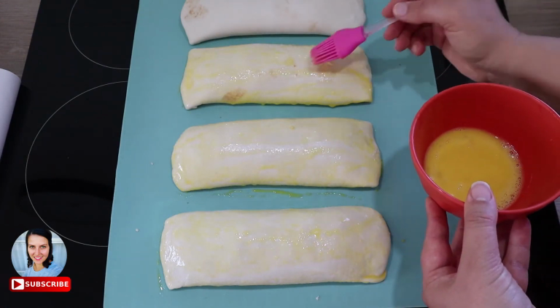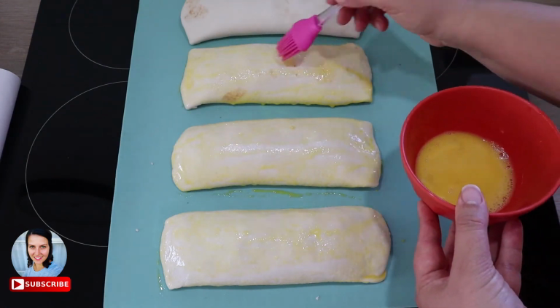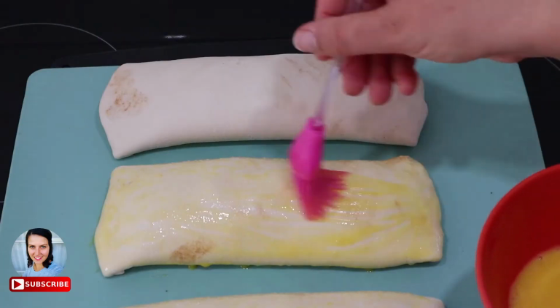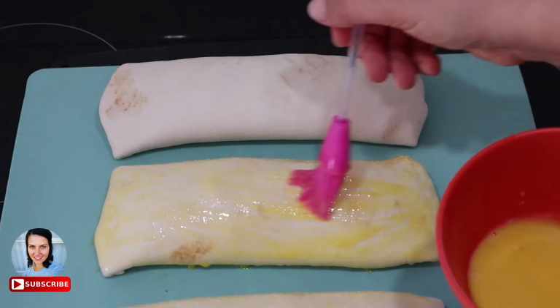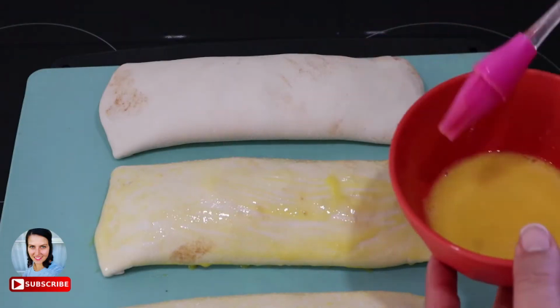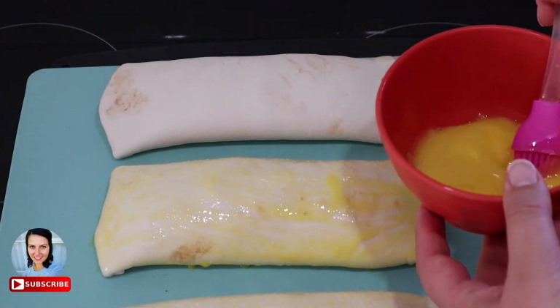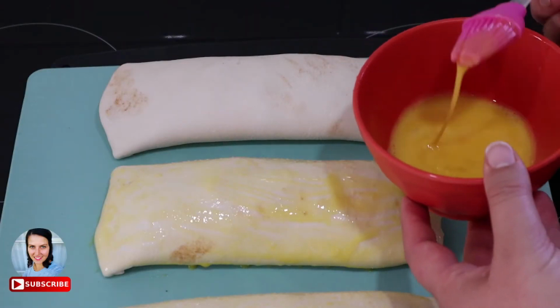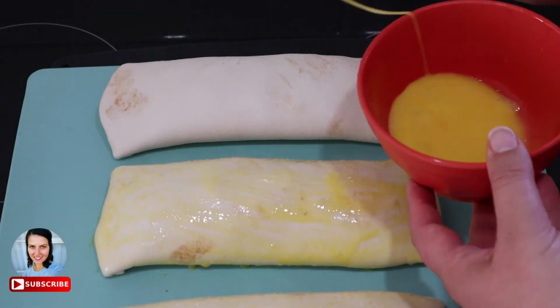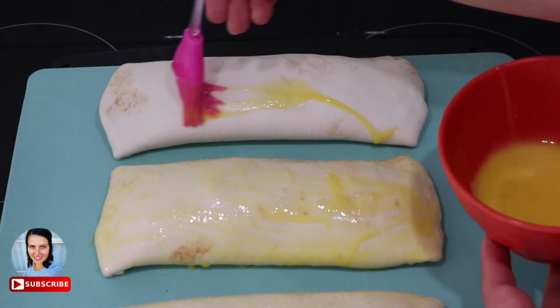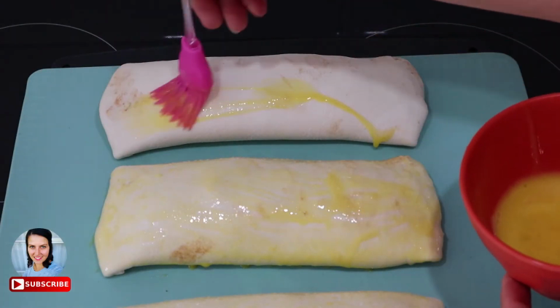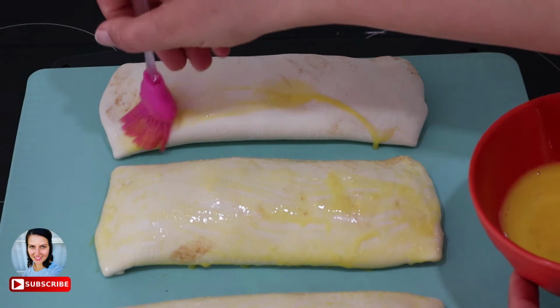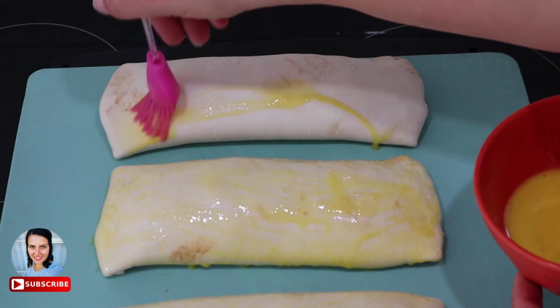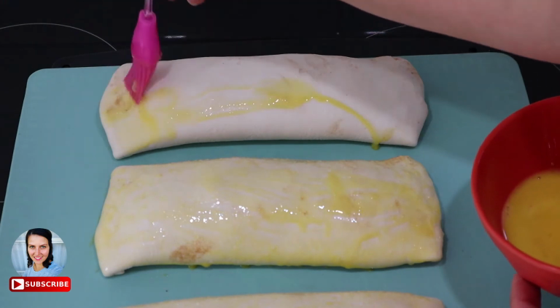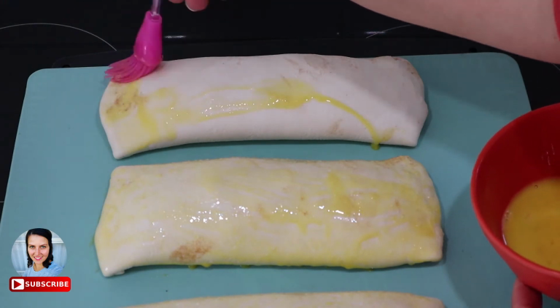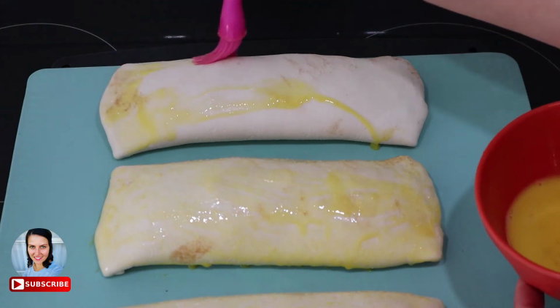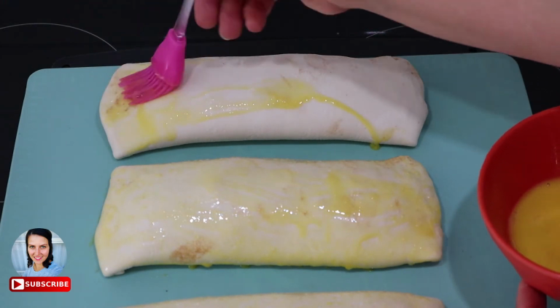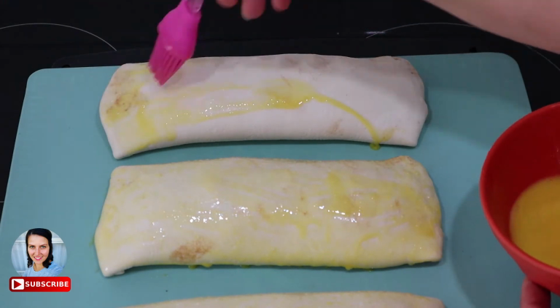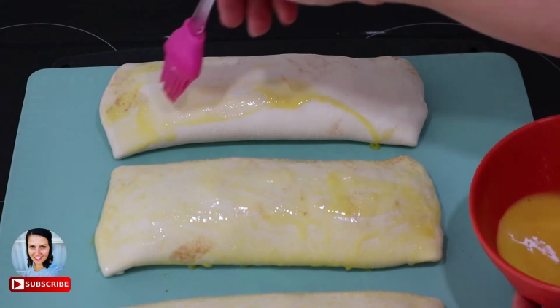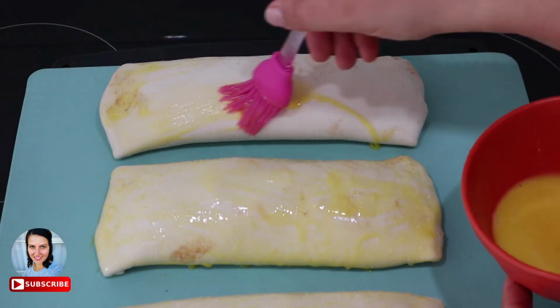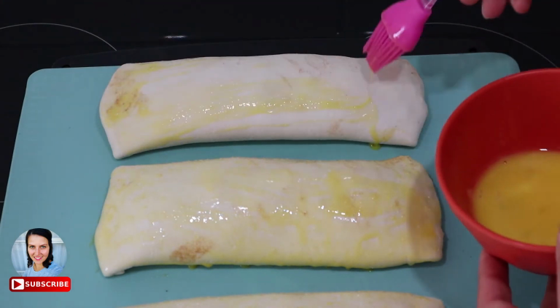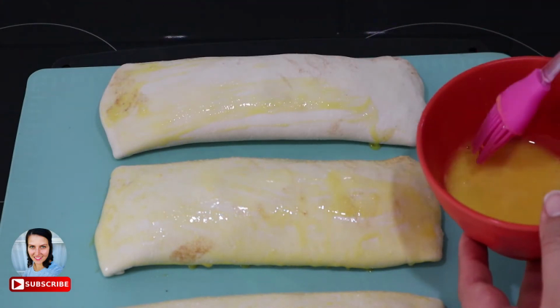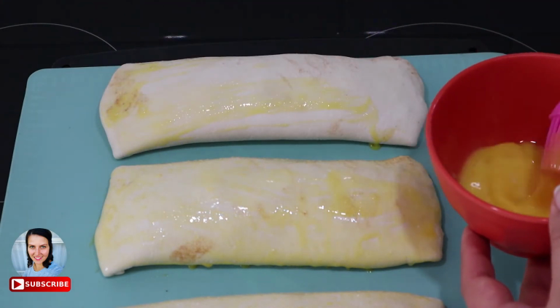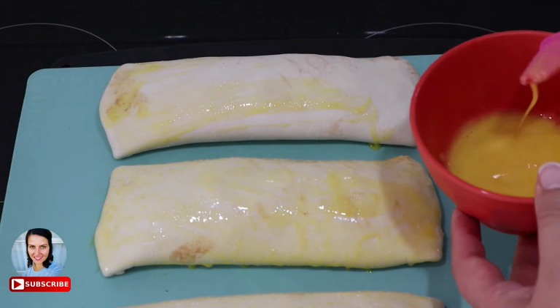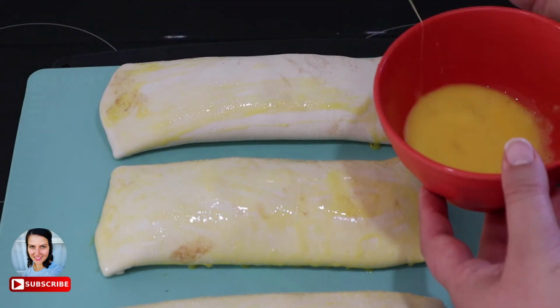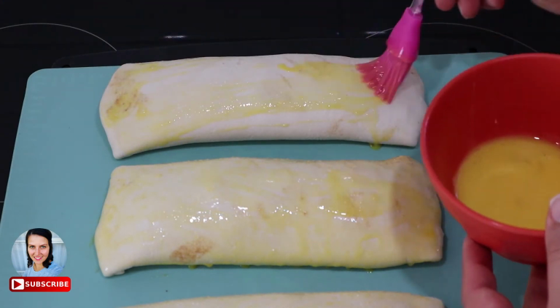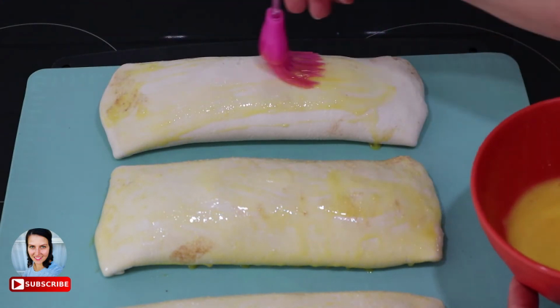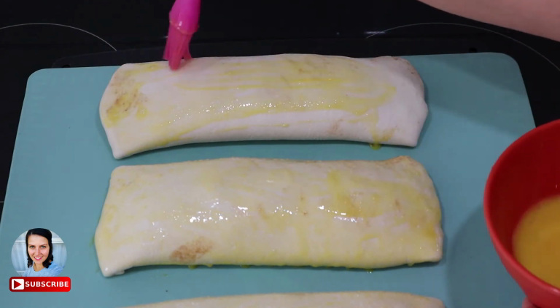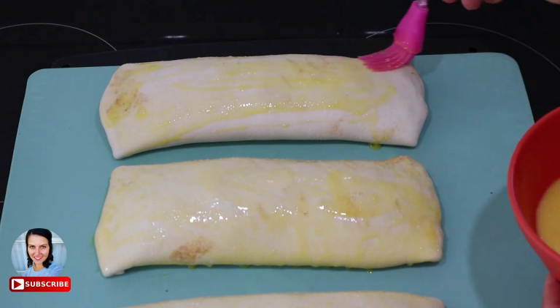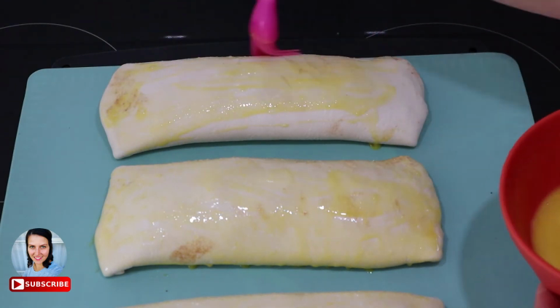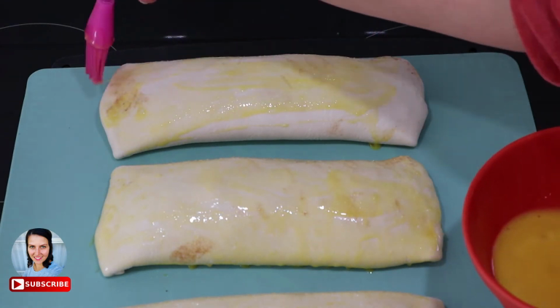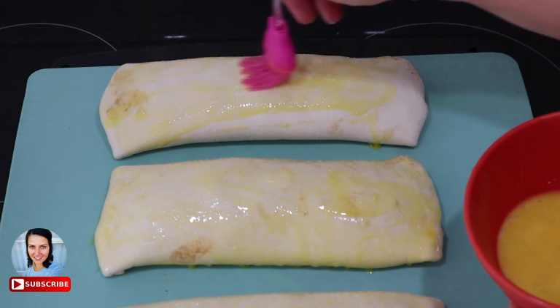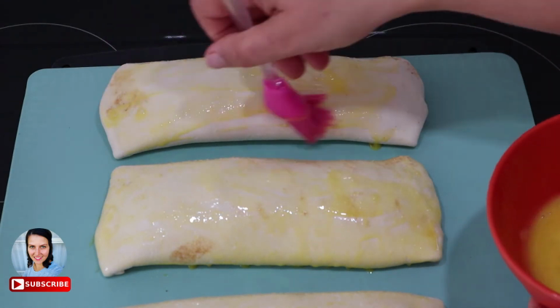Bake these at 180 degrees Celsius for about 25 to 30 minutes until they turn golden.